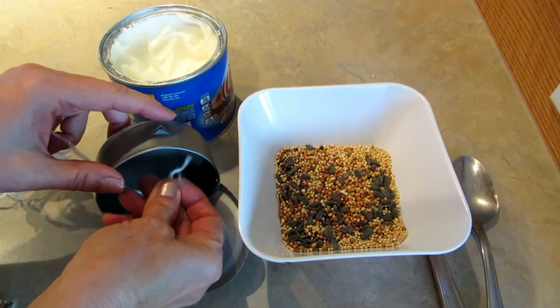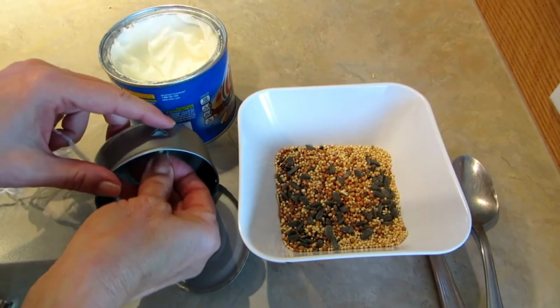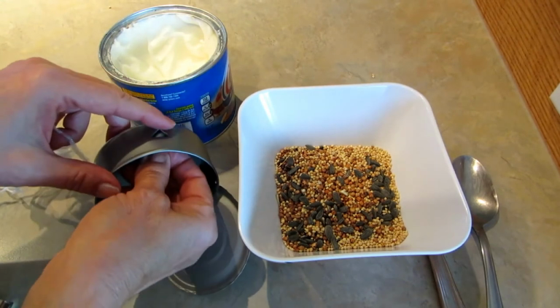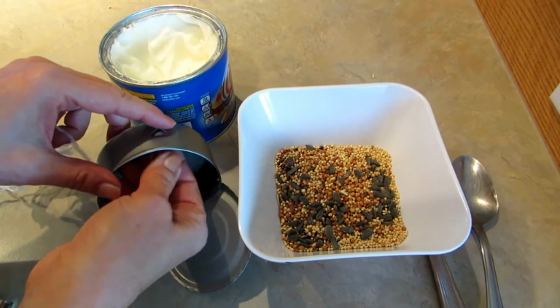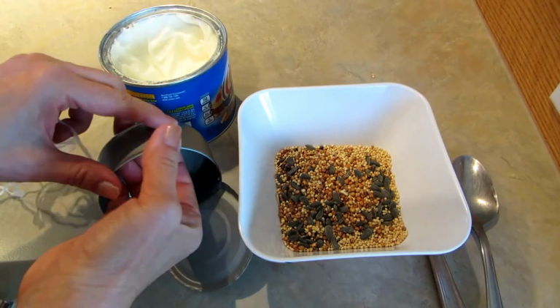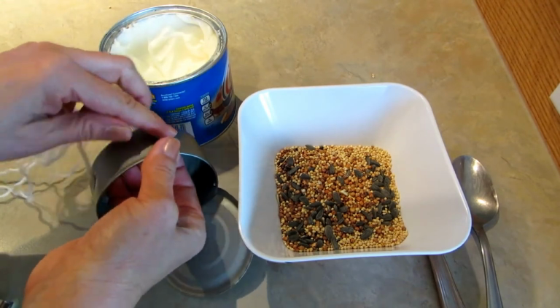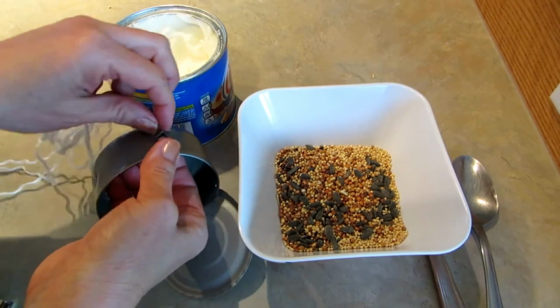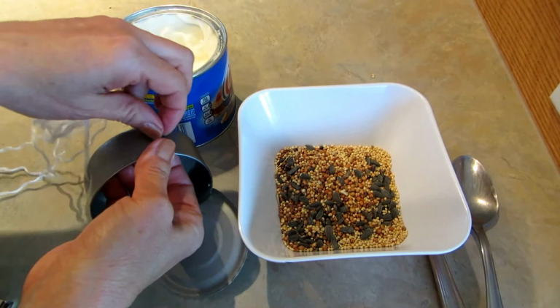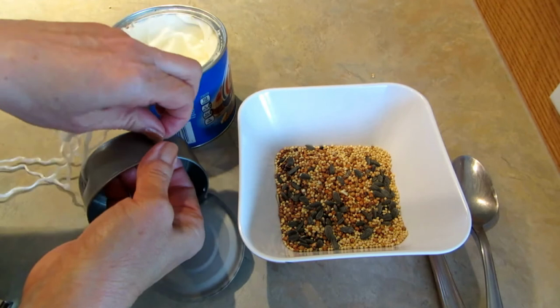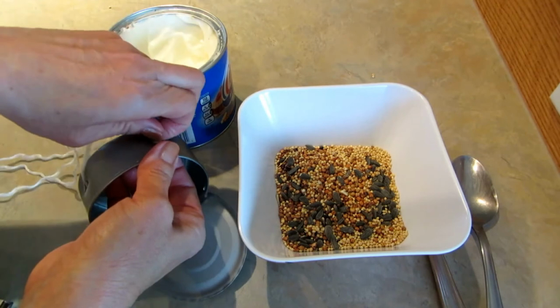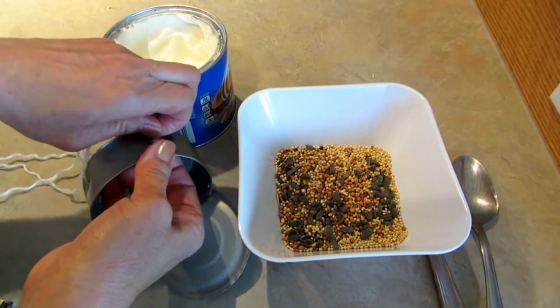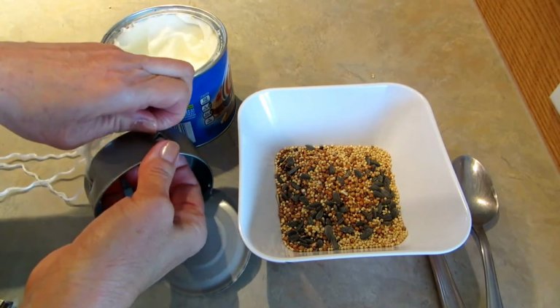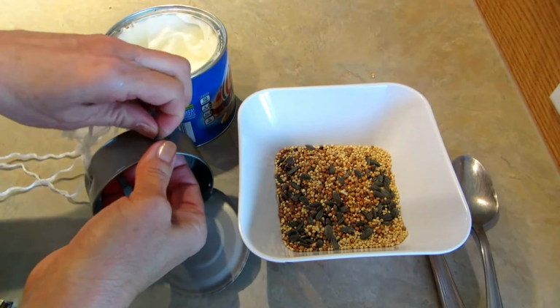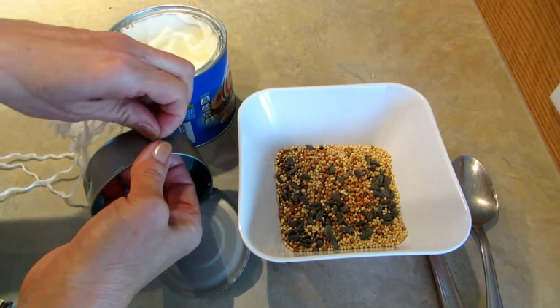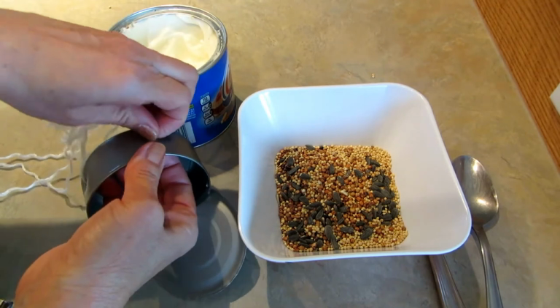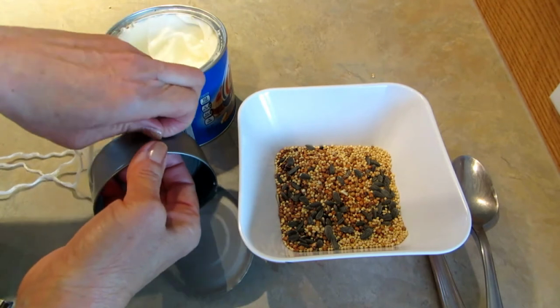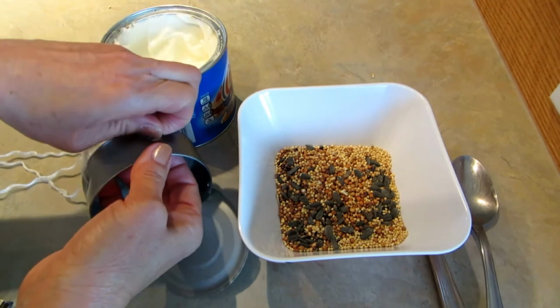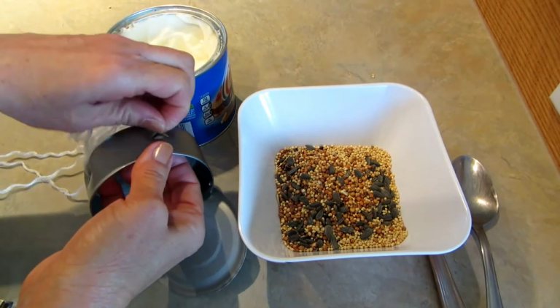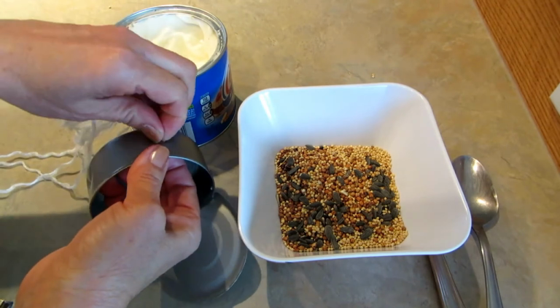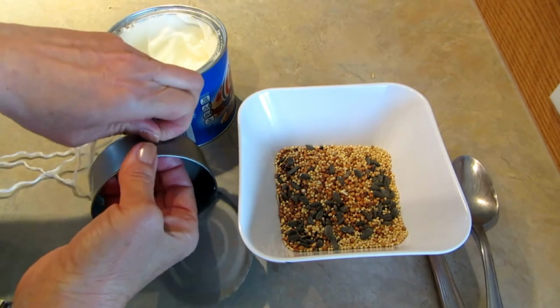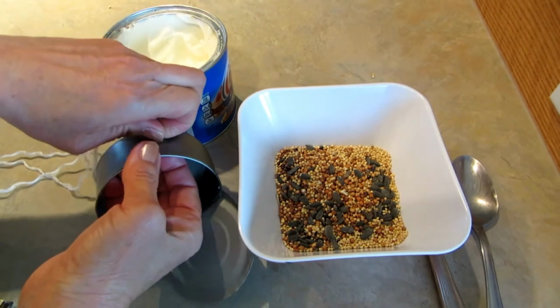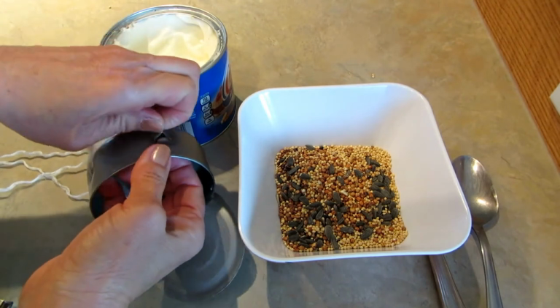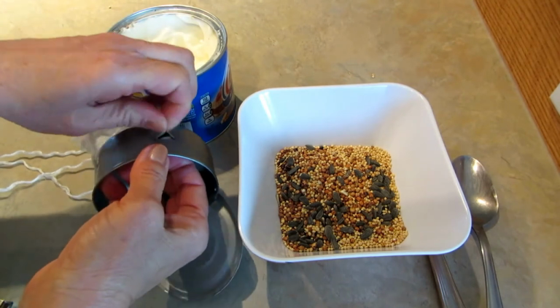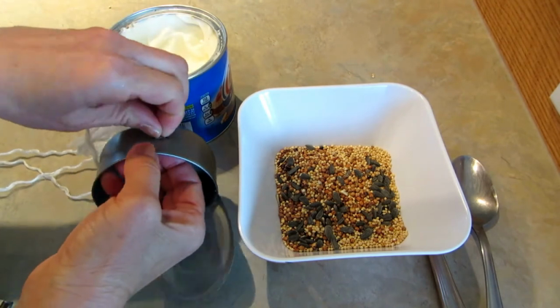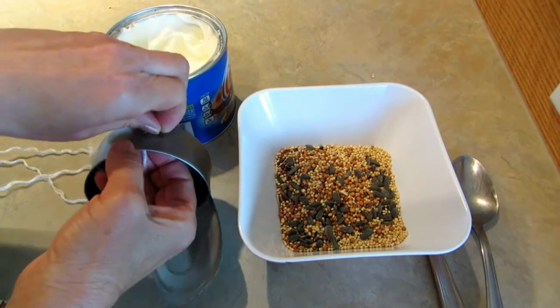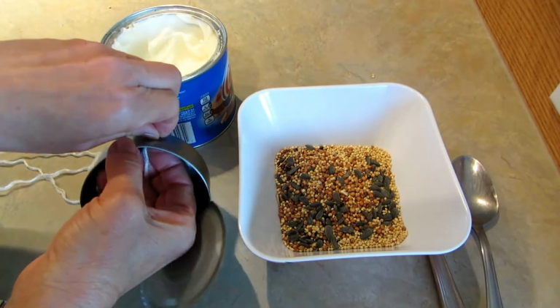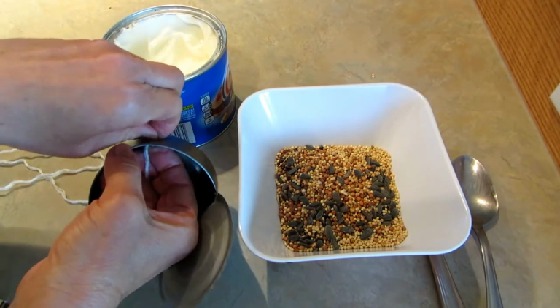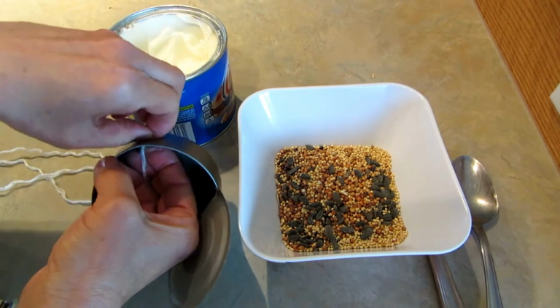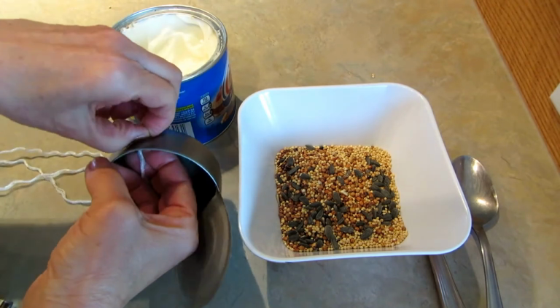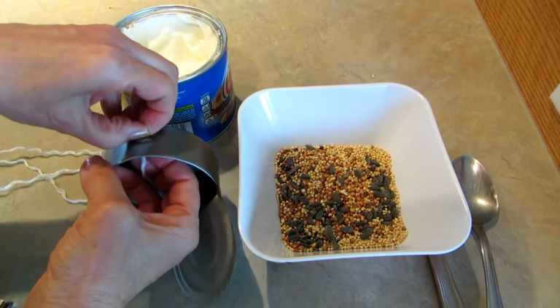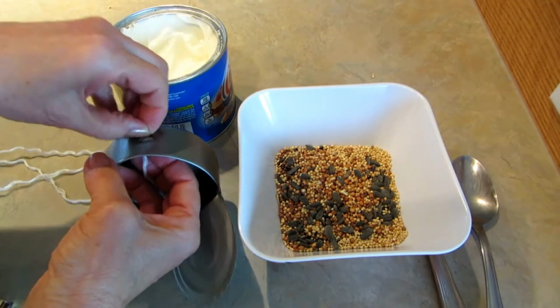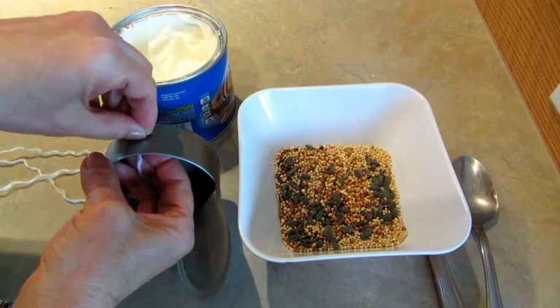Any string will do — just use whatever you have around the house. The birds don't care what string it's on.